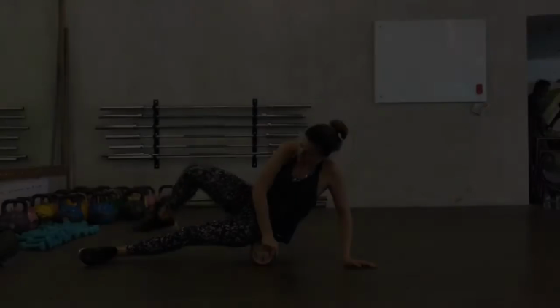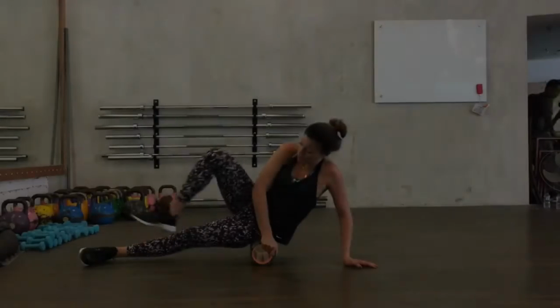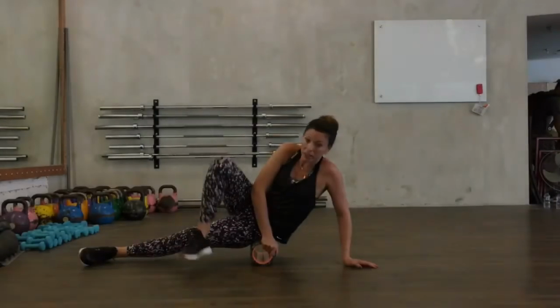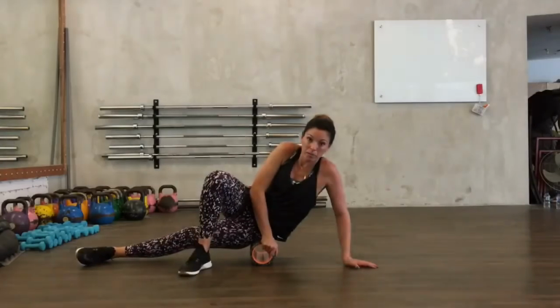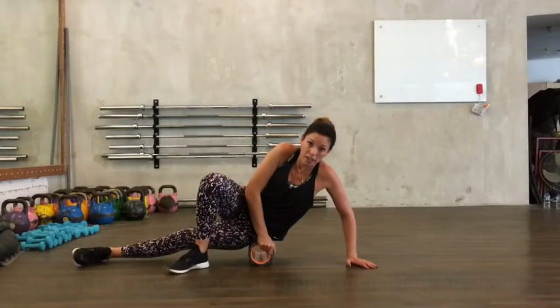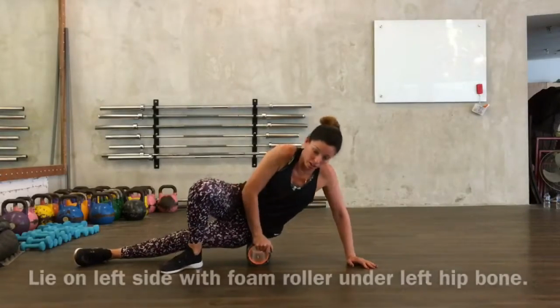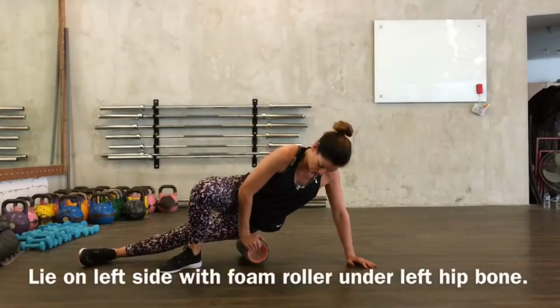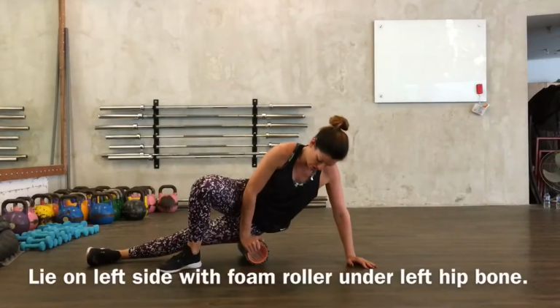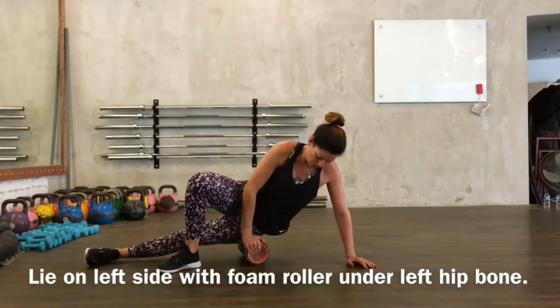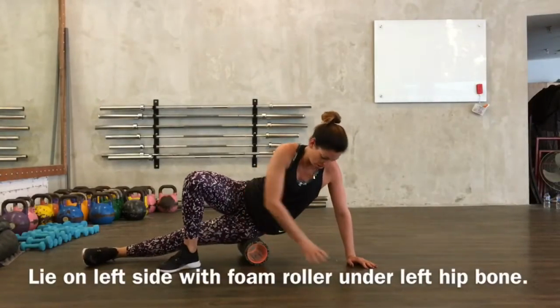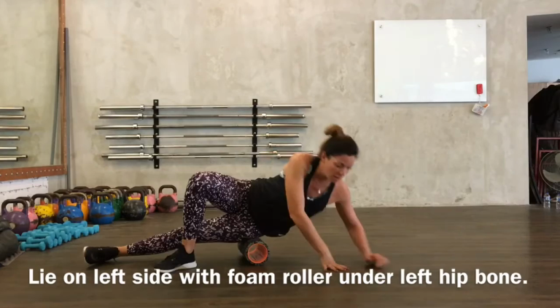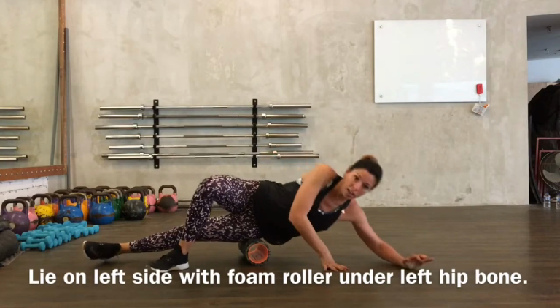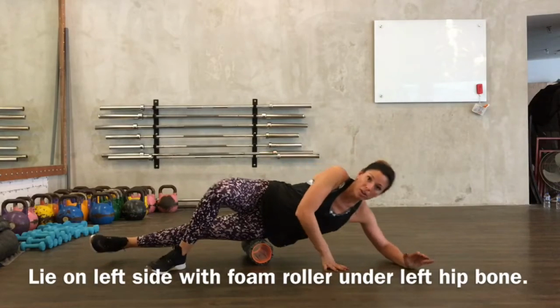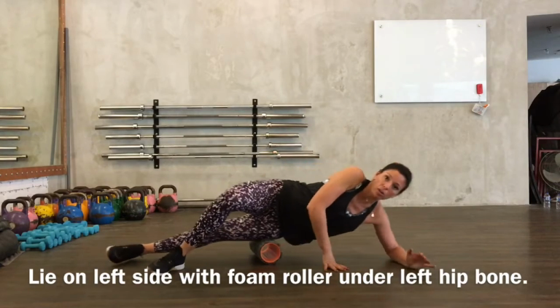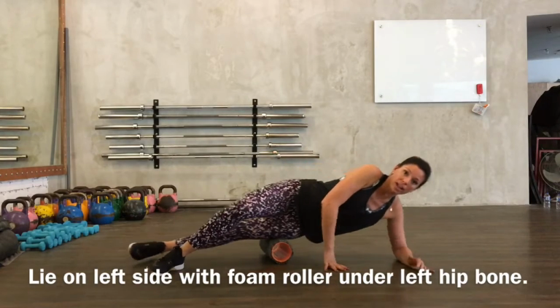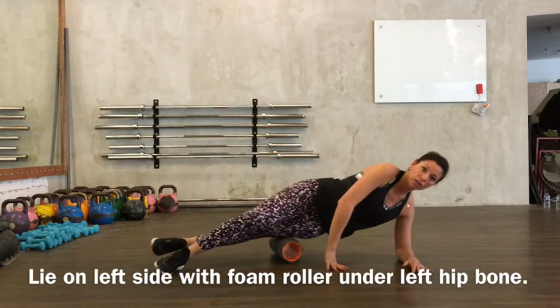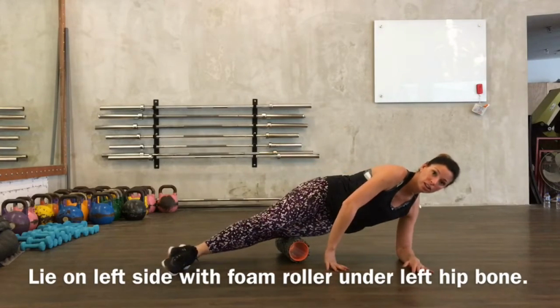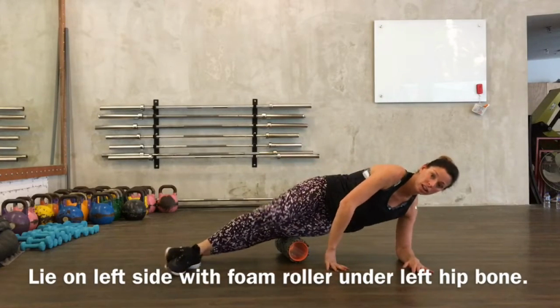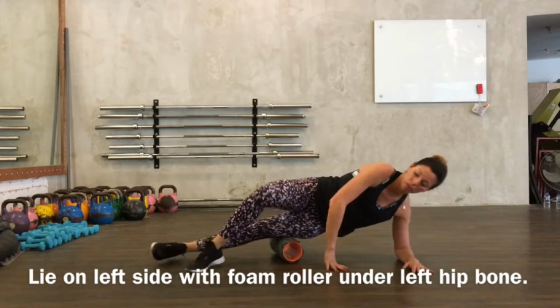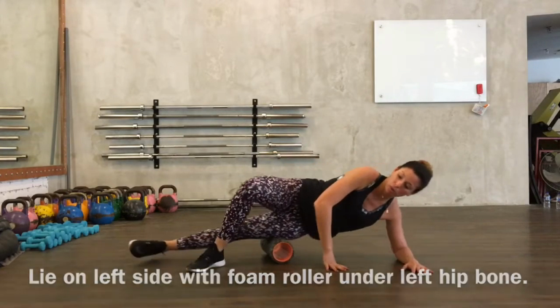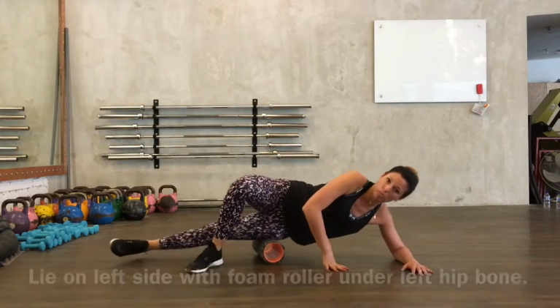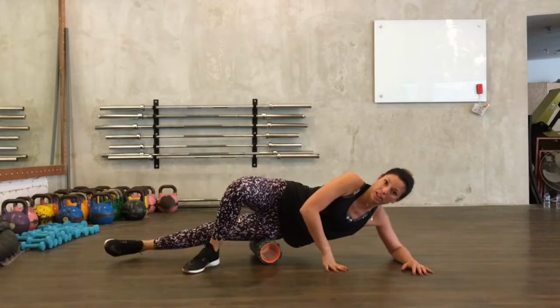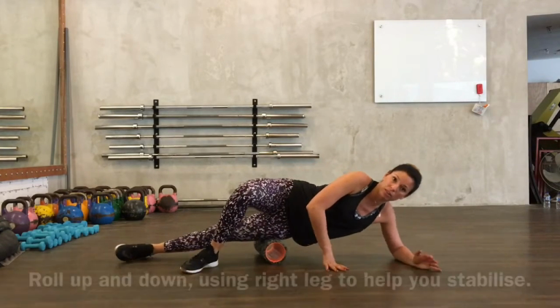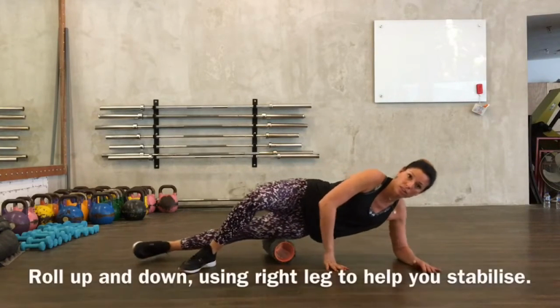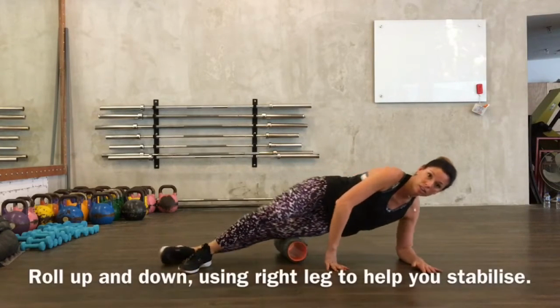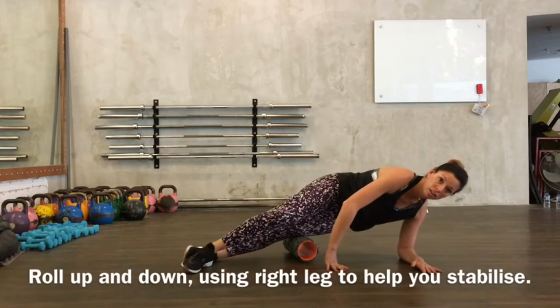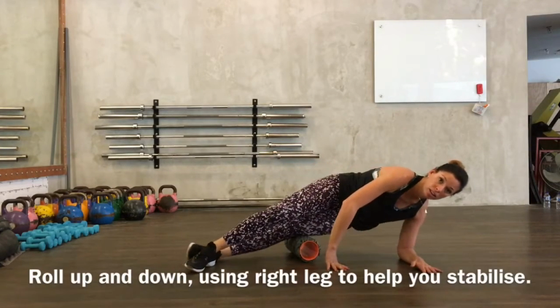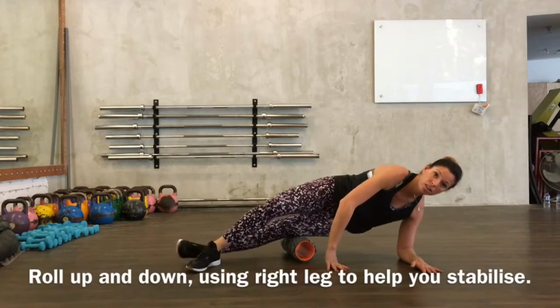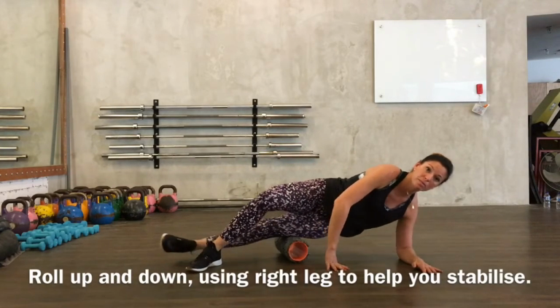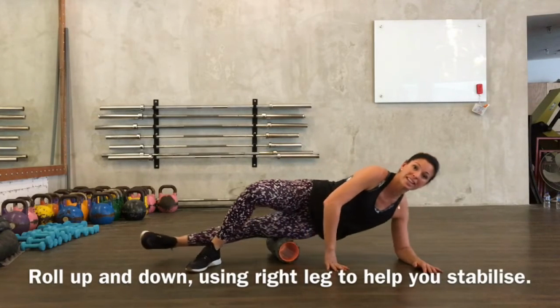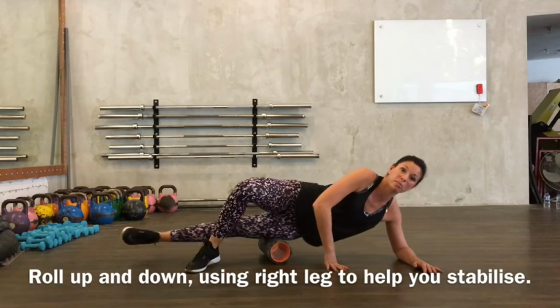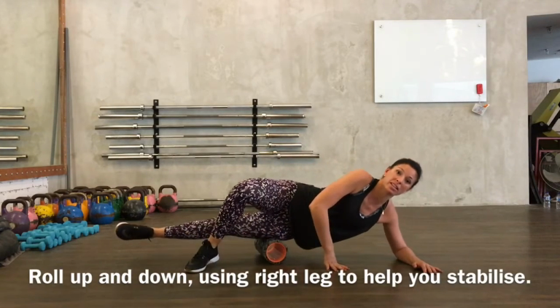So I'm going to come here, then I'm going to lower down, and then I'm going to roll up and down. So that's my IT band.